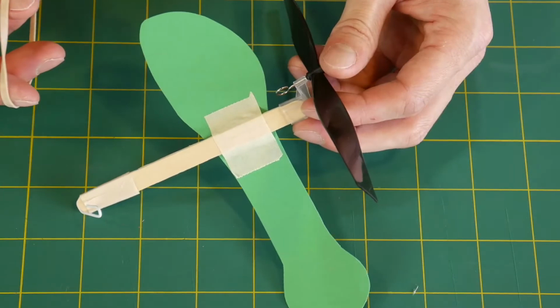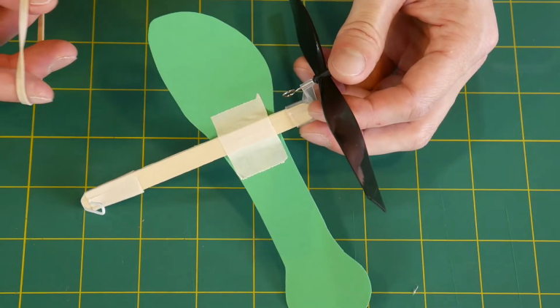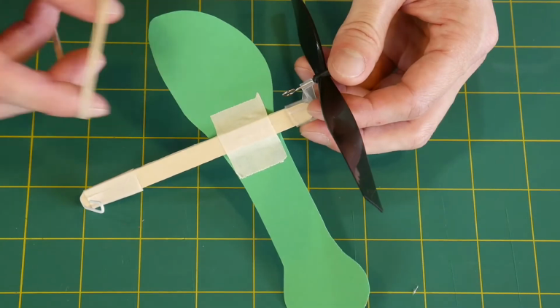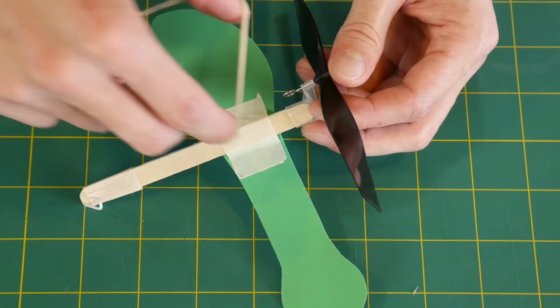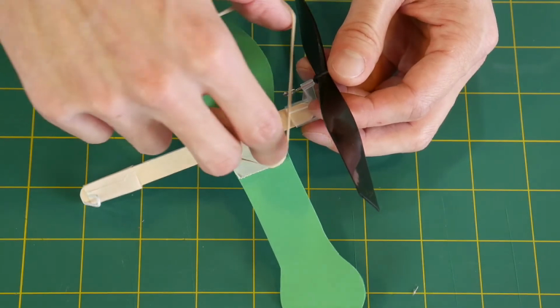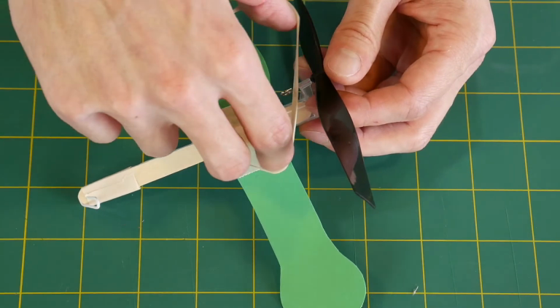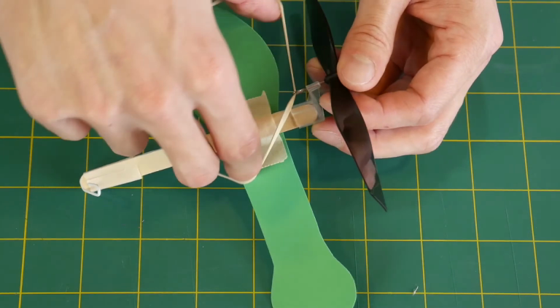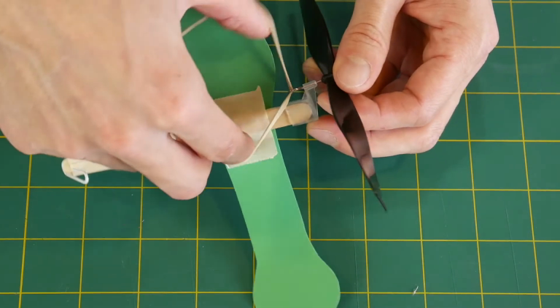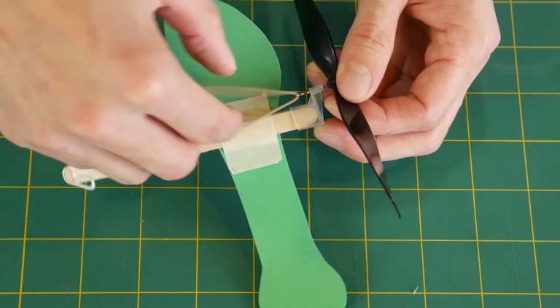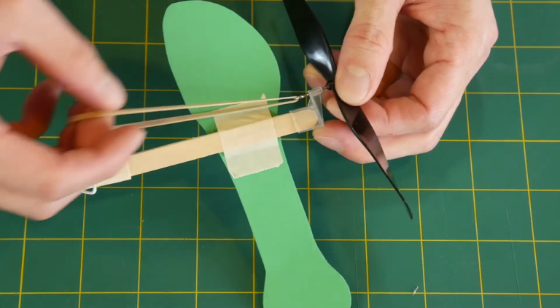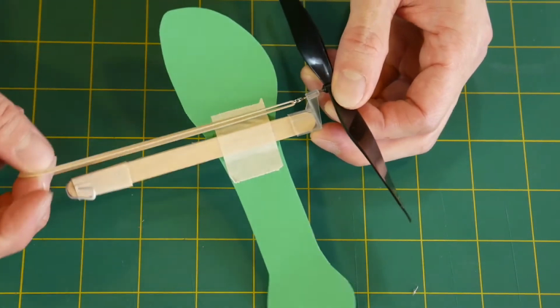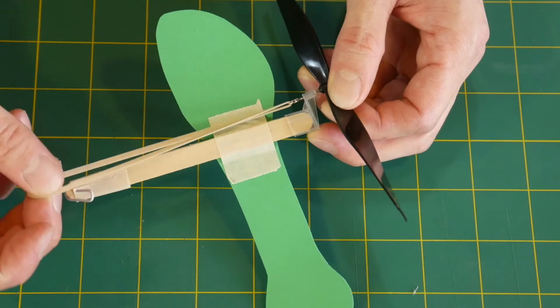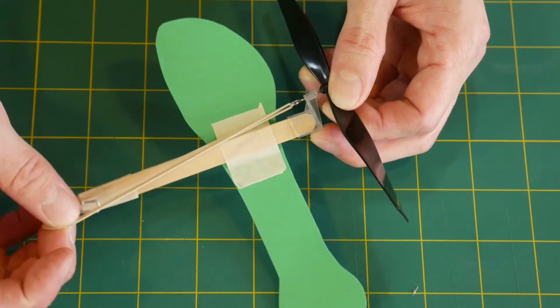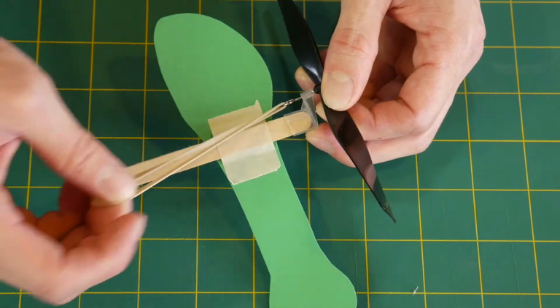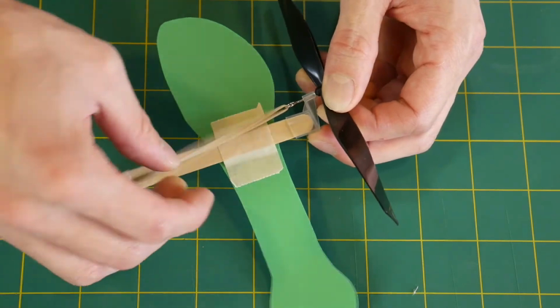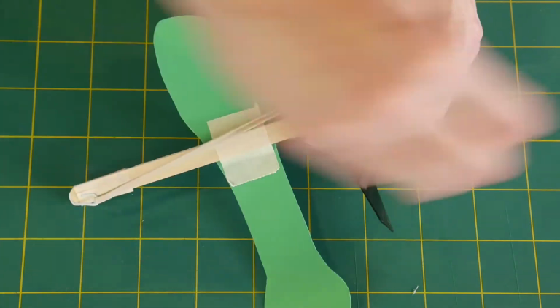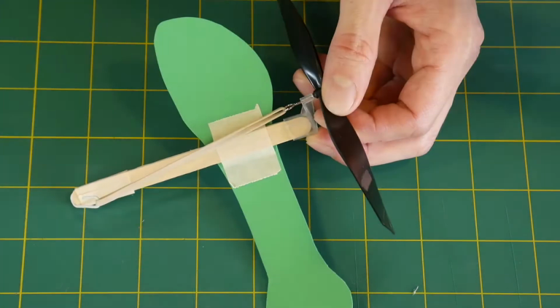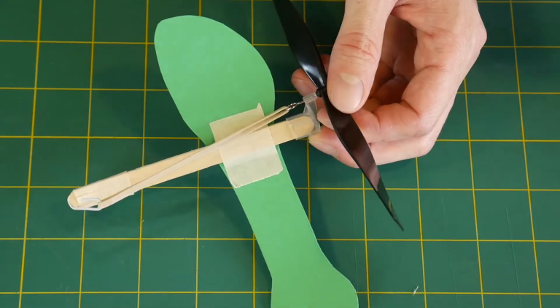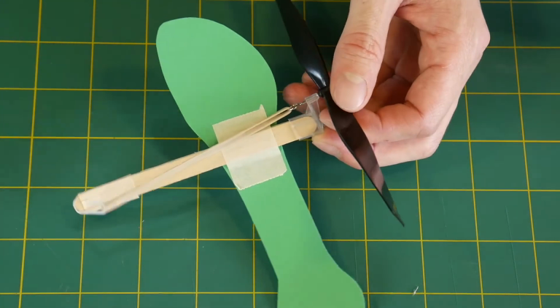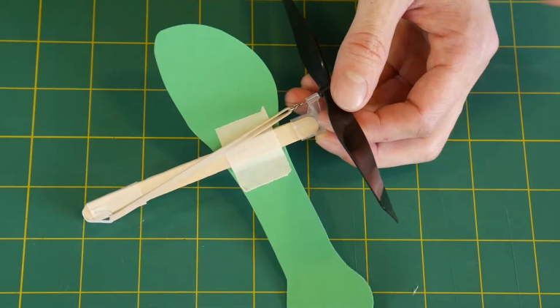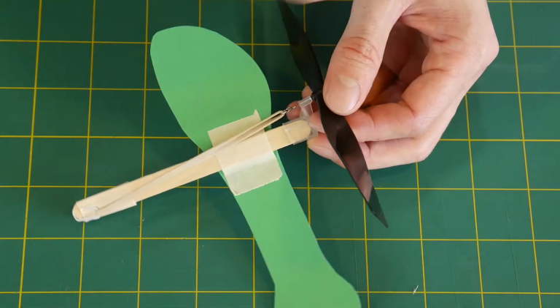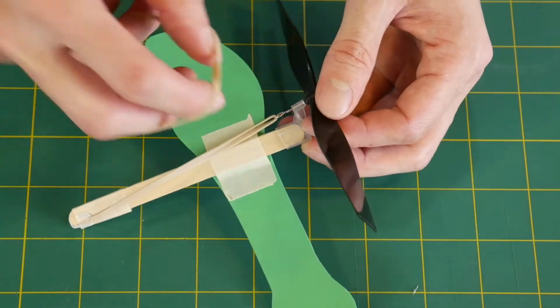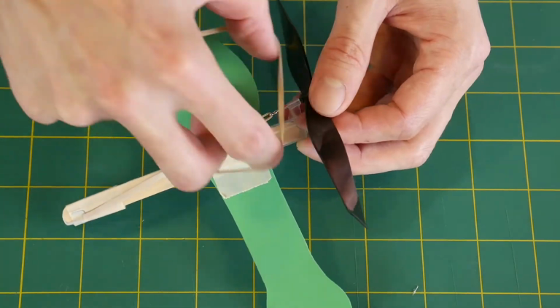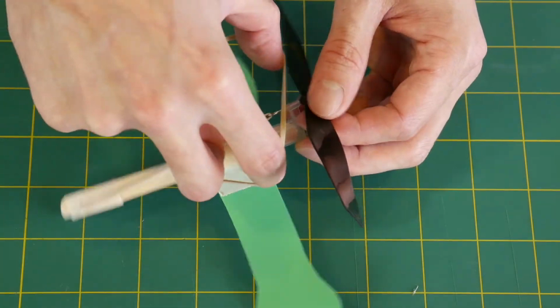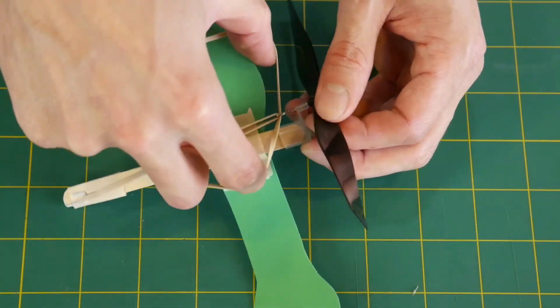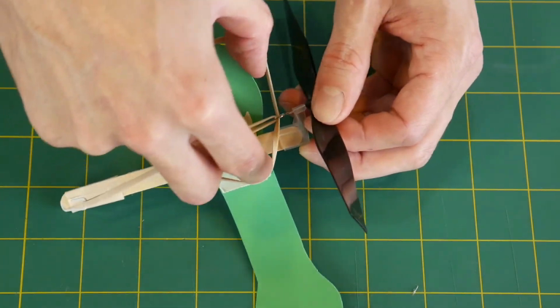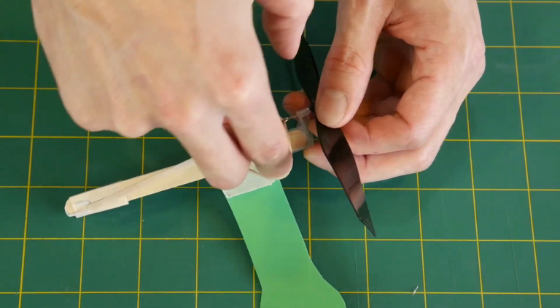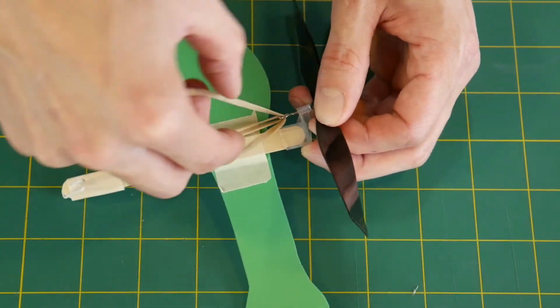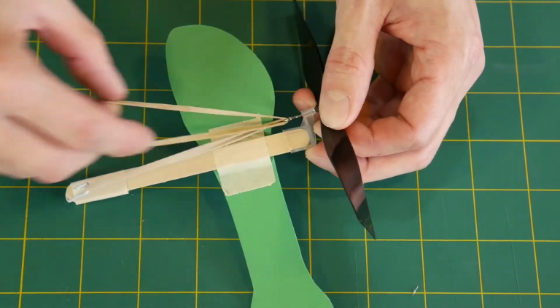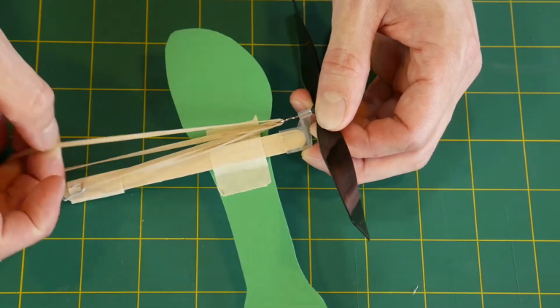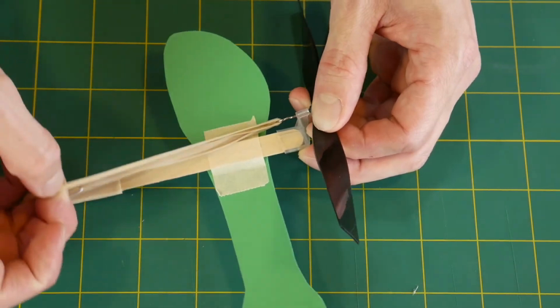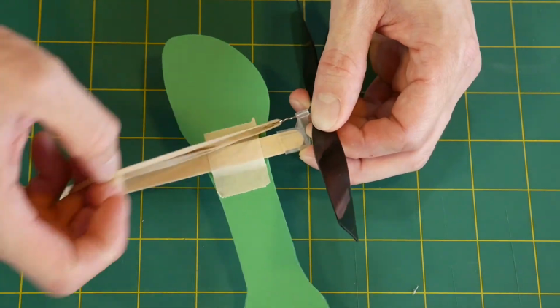The last step is to attach two of these rubber bands. You can try one or three or more, but generally I found that two works the best.